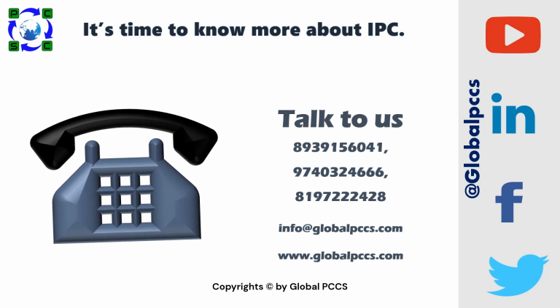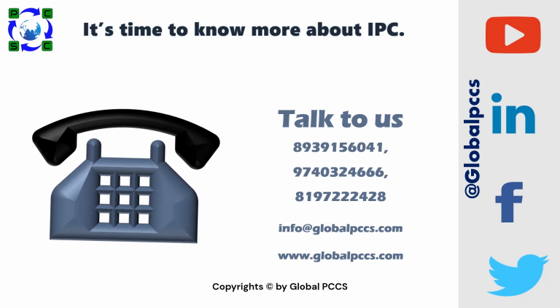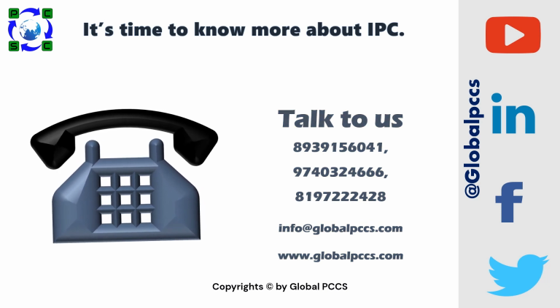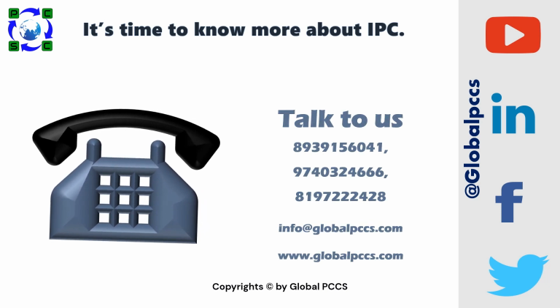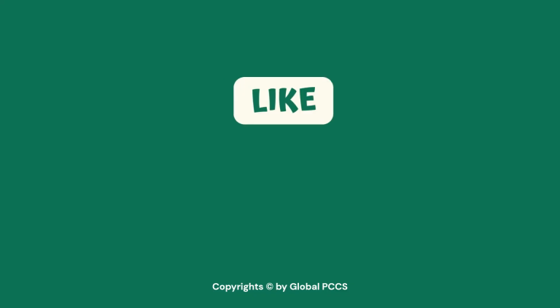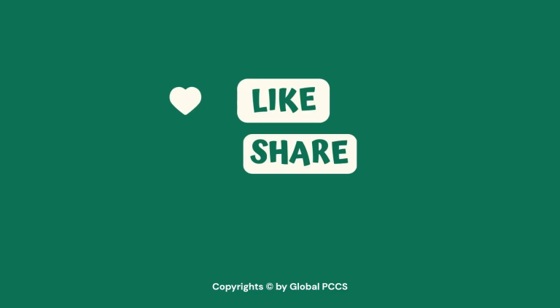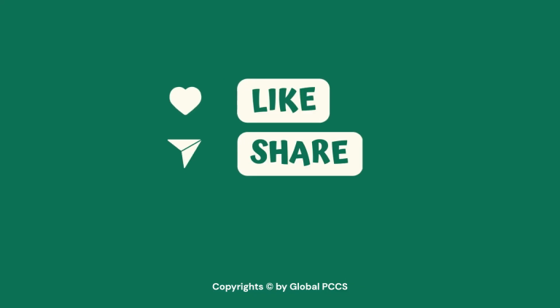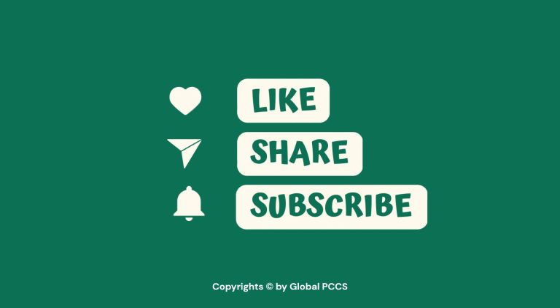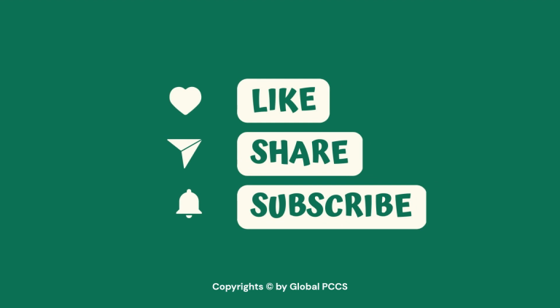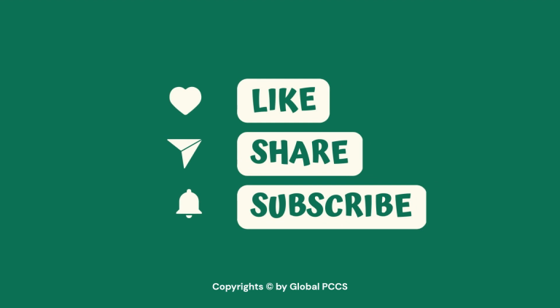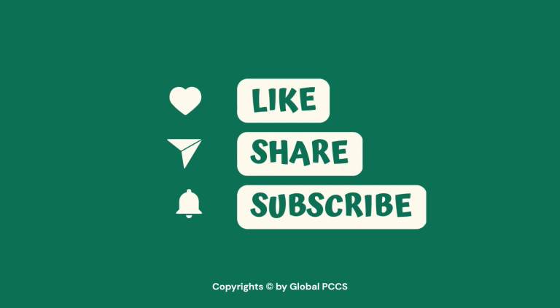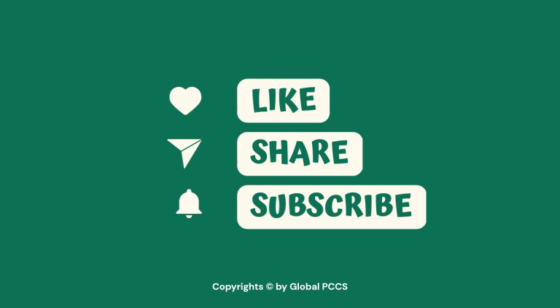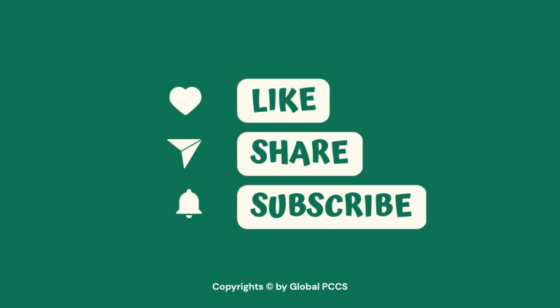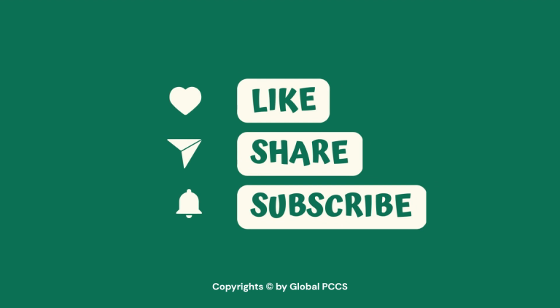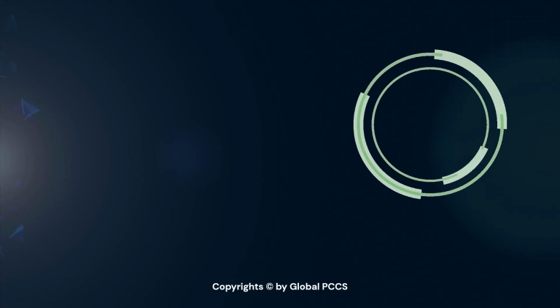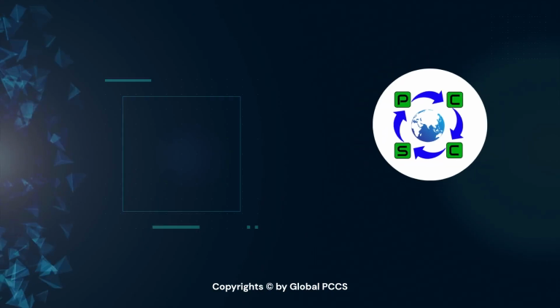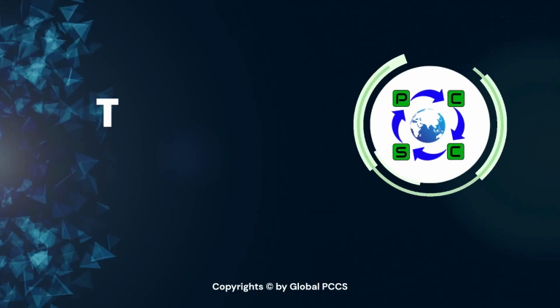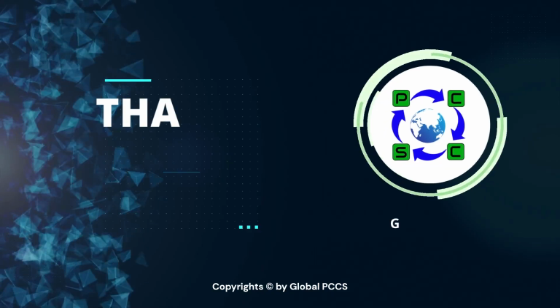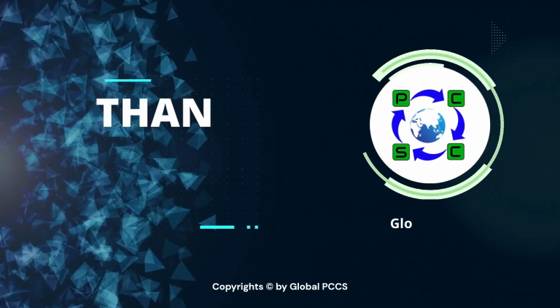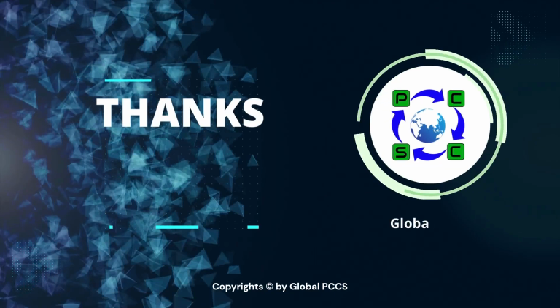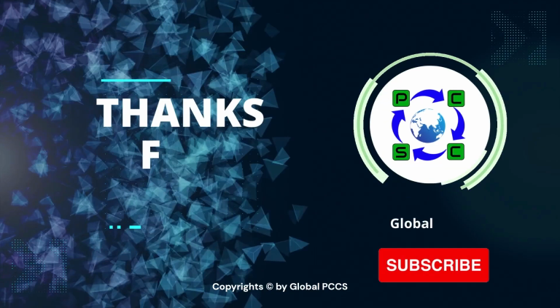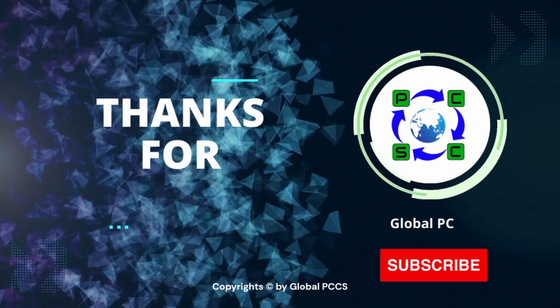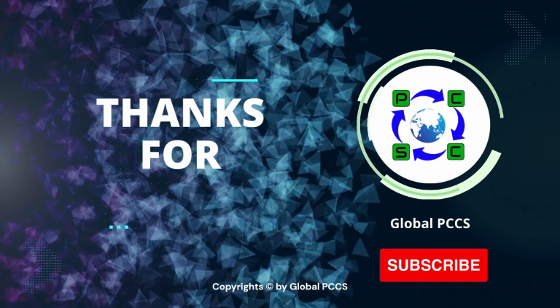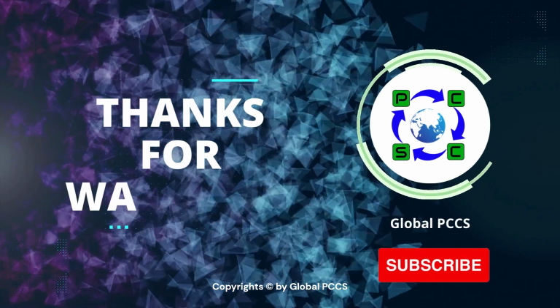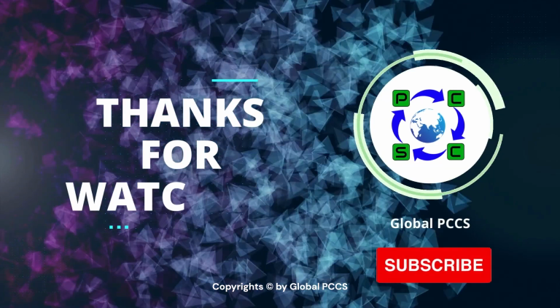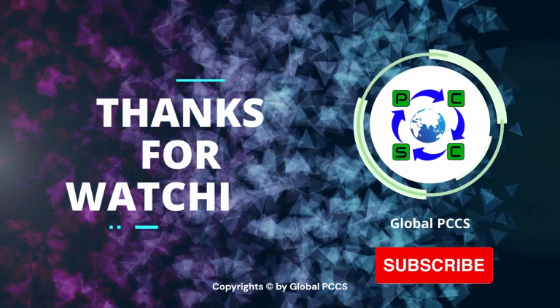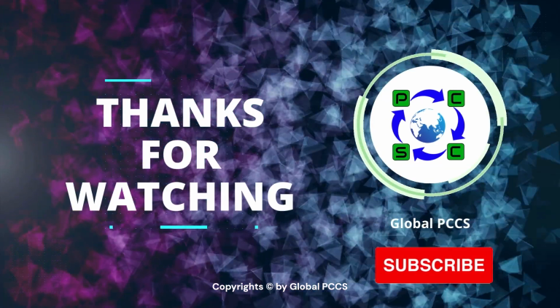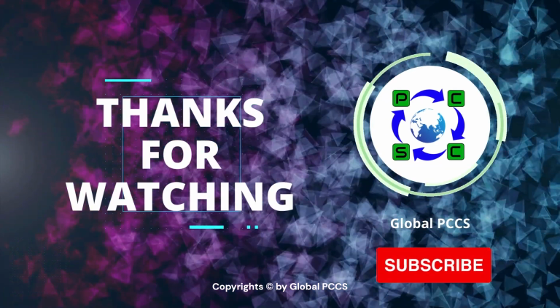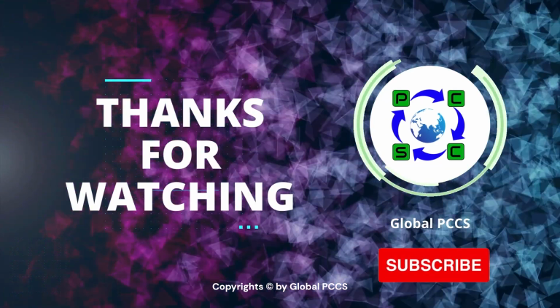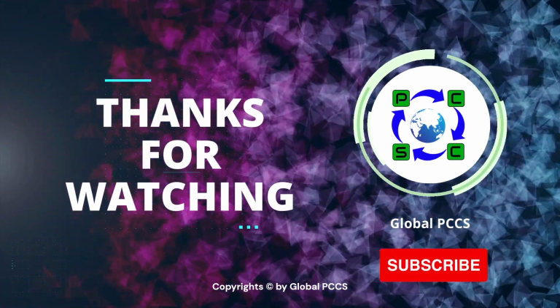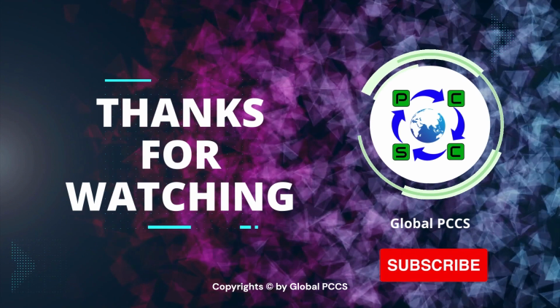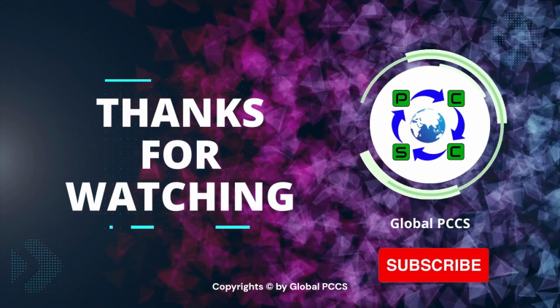If you like this video, do share, comment, and subscribe to our channel. Thanks for watching. Stay tuned until next time.